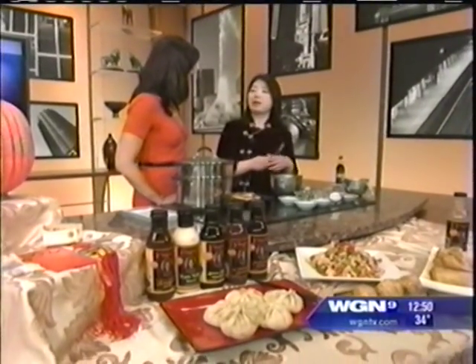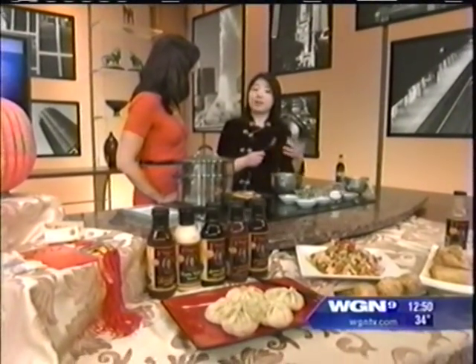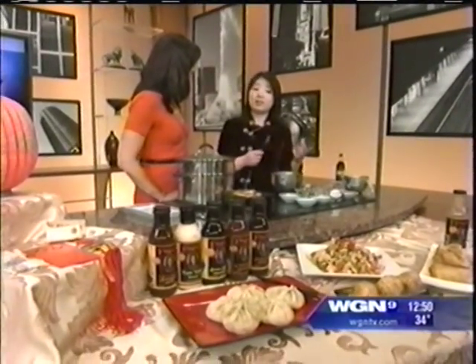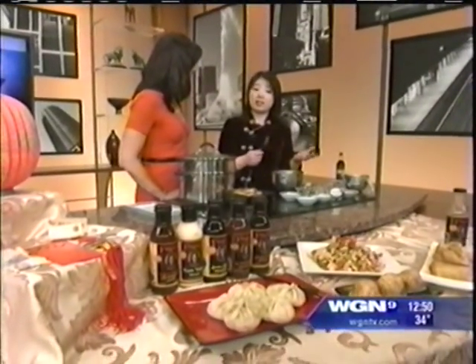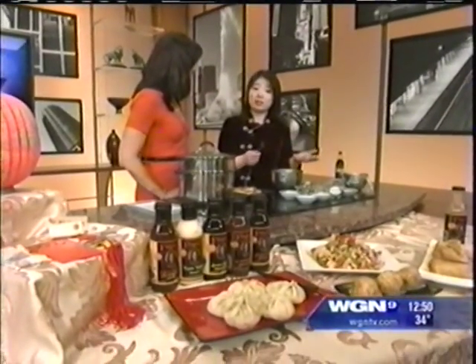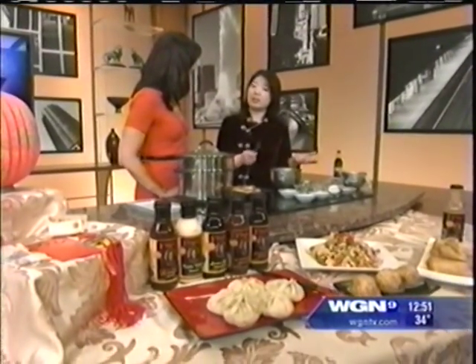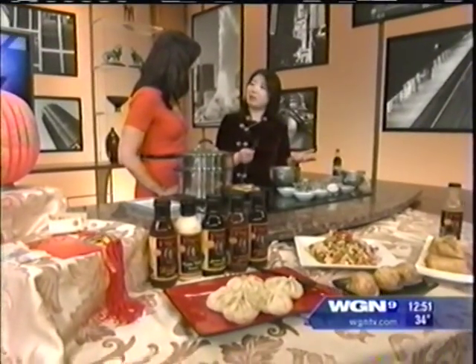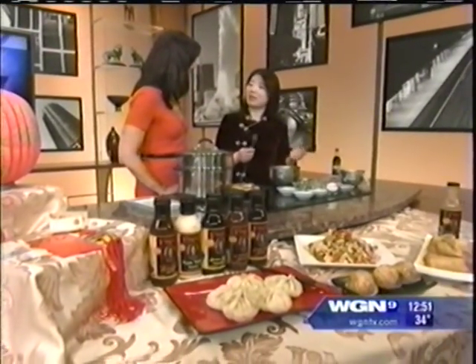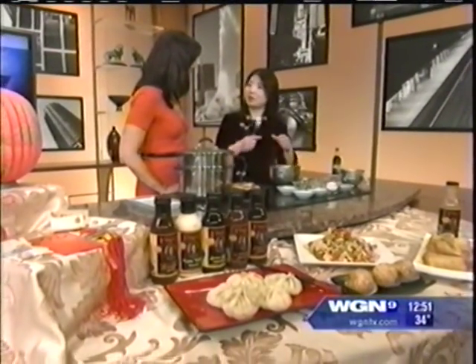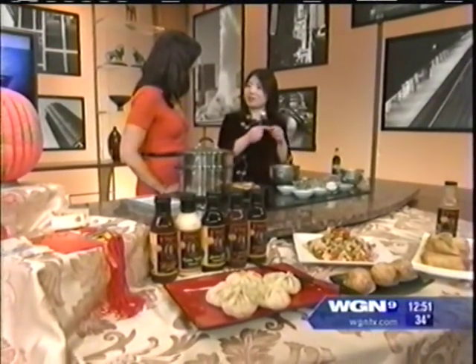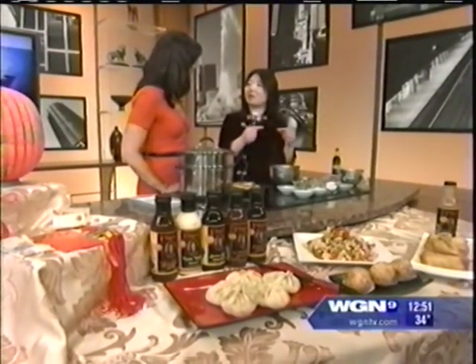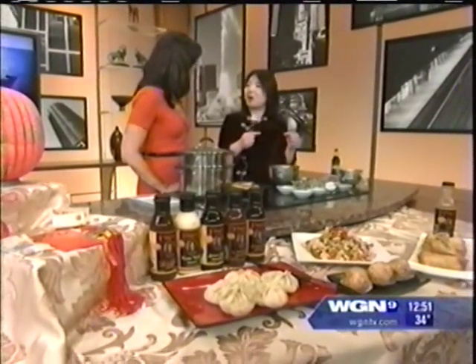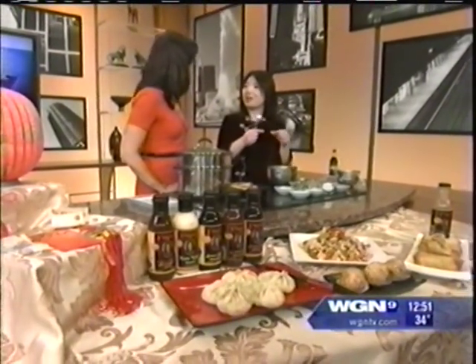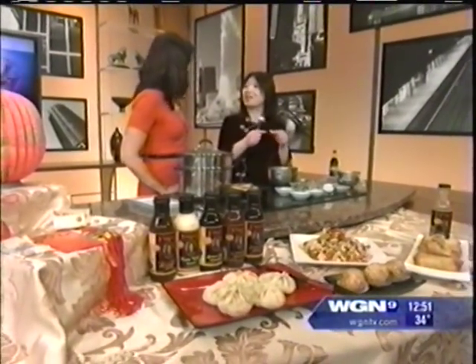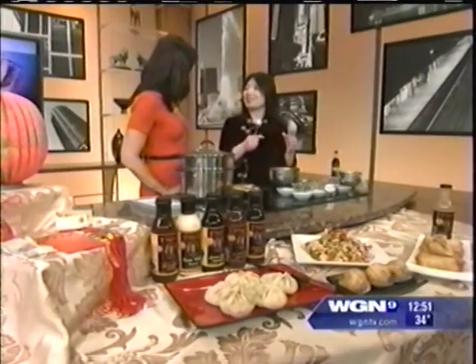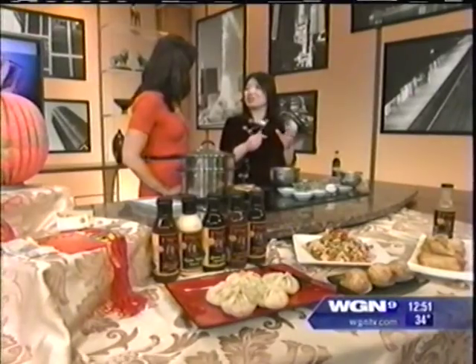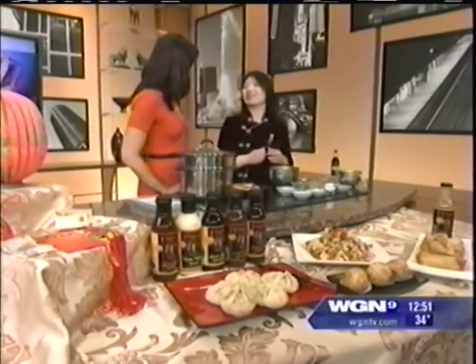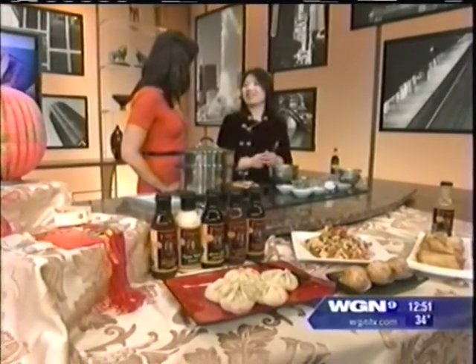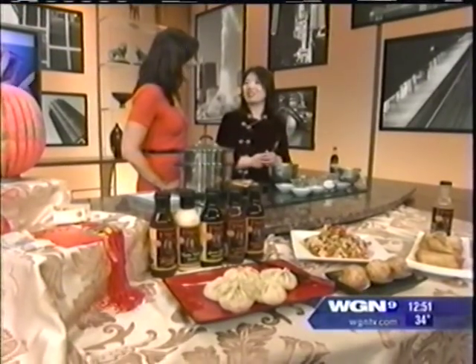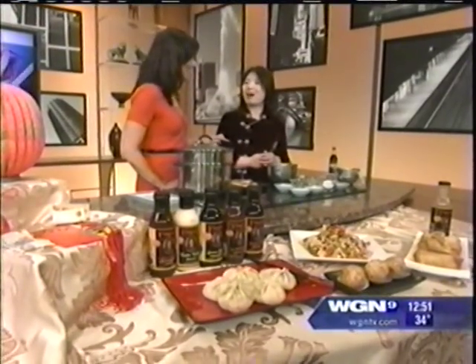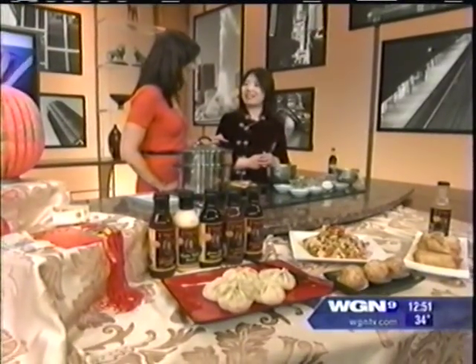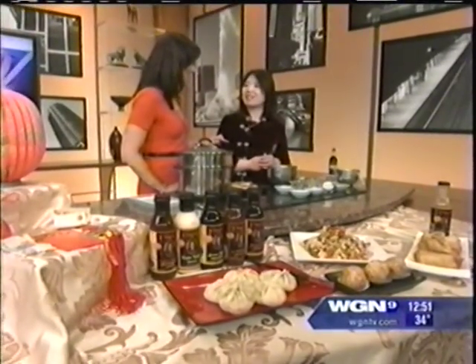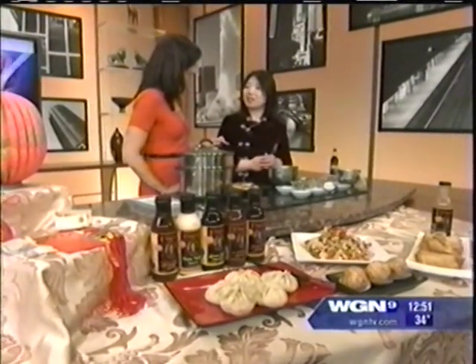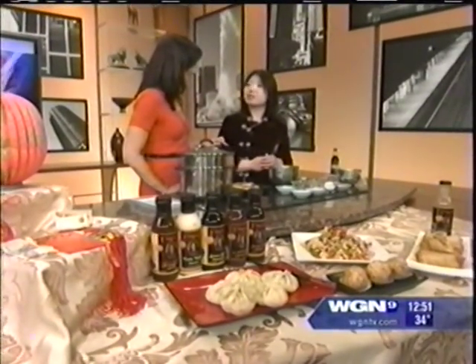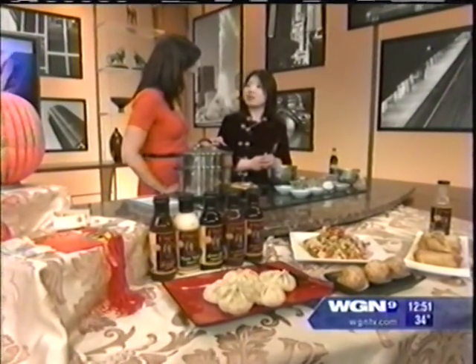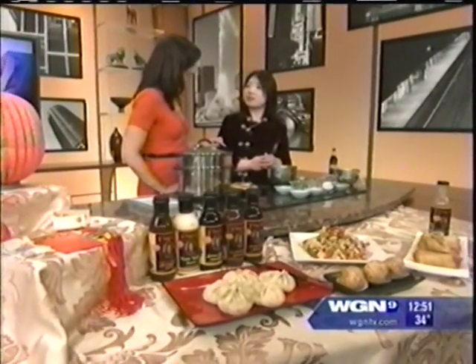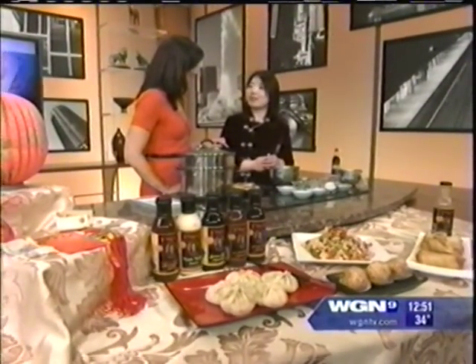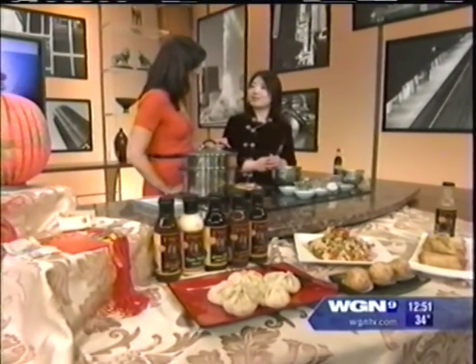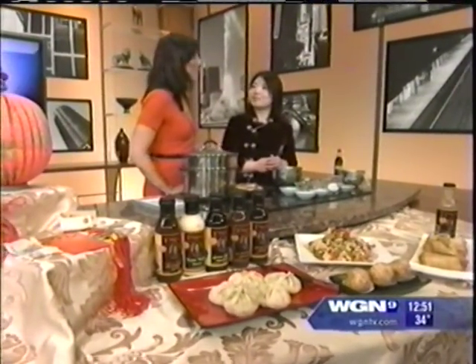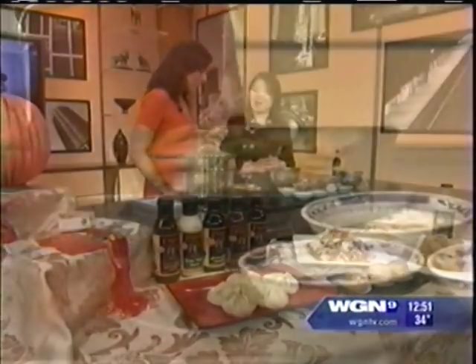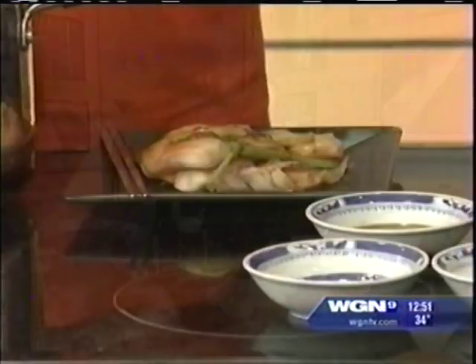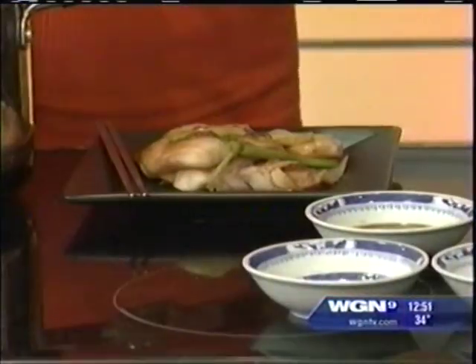Steamed dumplings are kind of oblong. And what are those called? They're called dumplings.